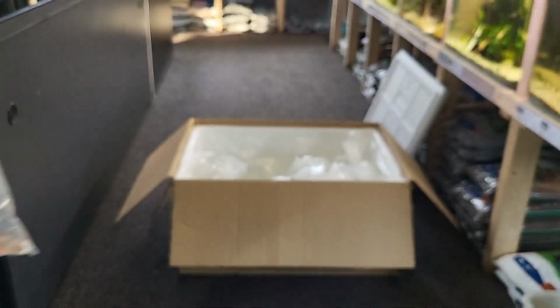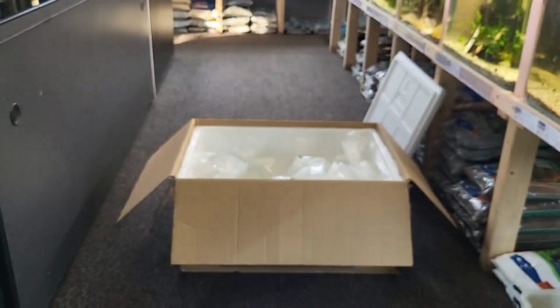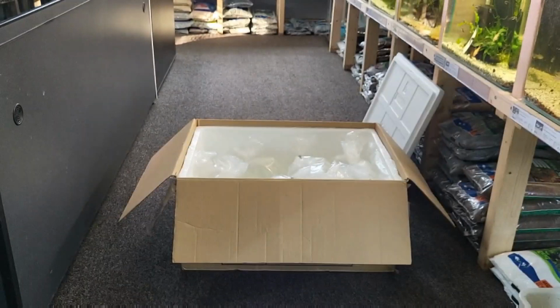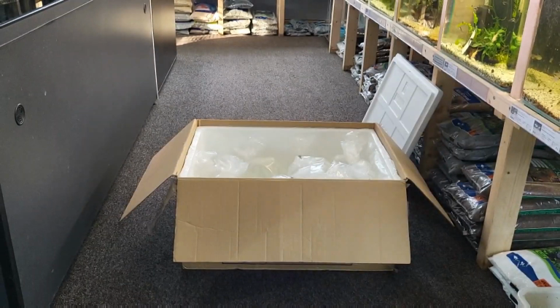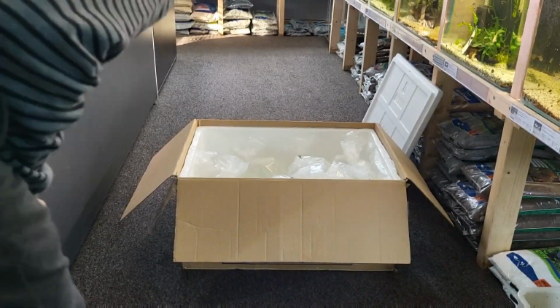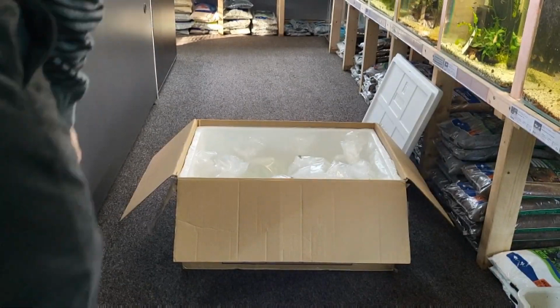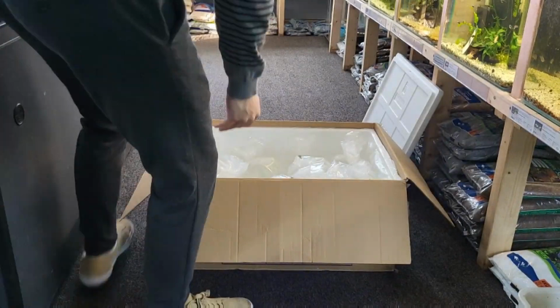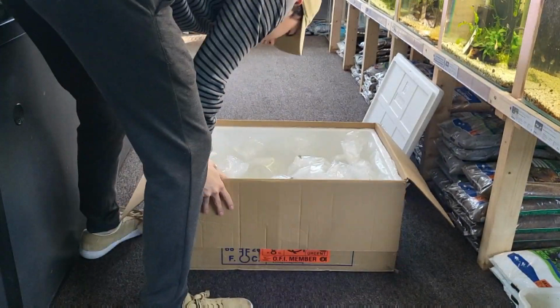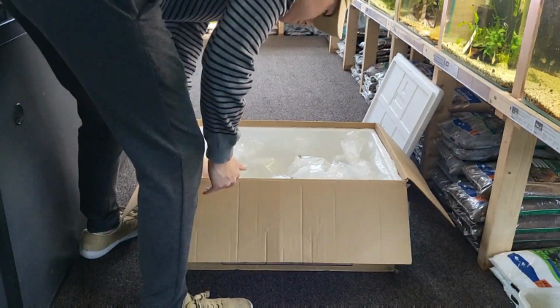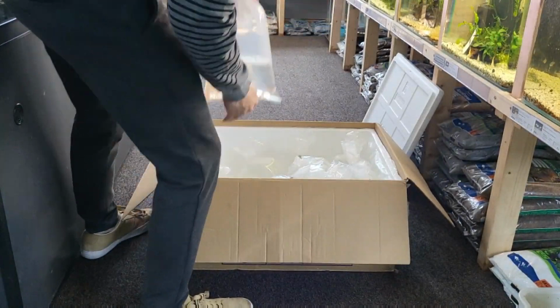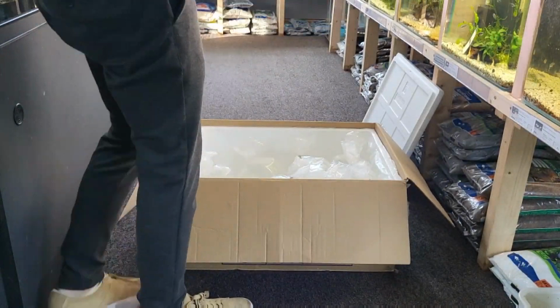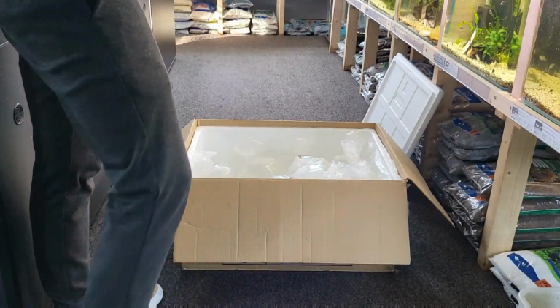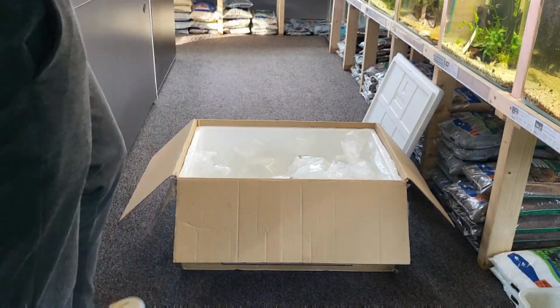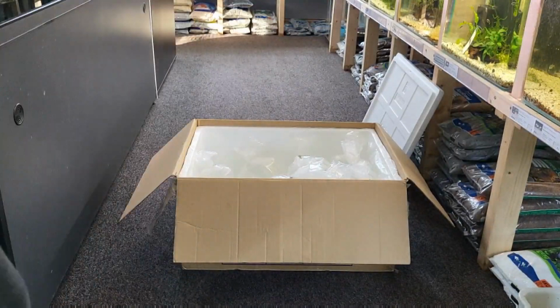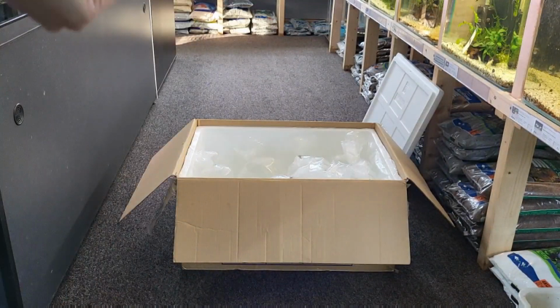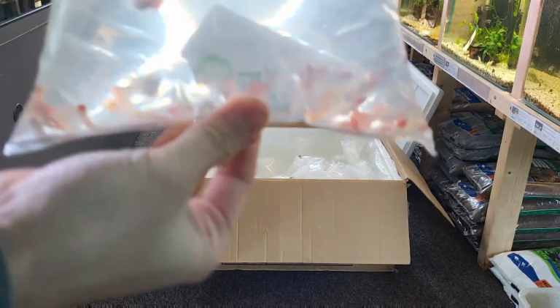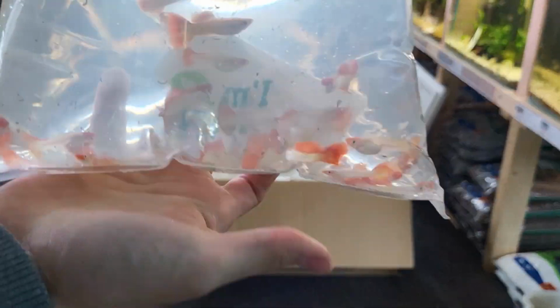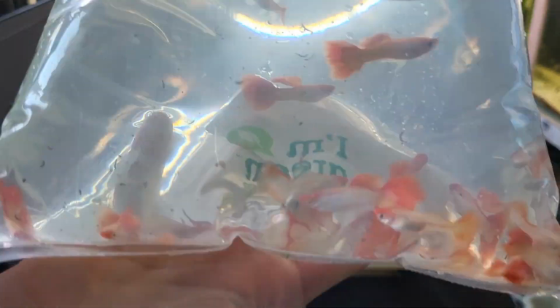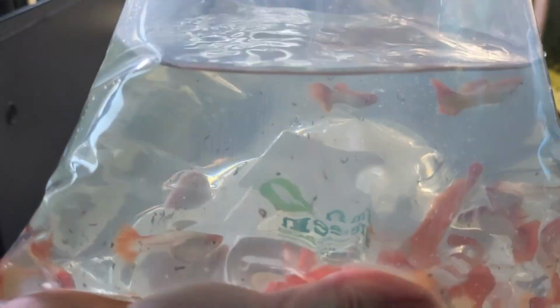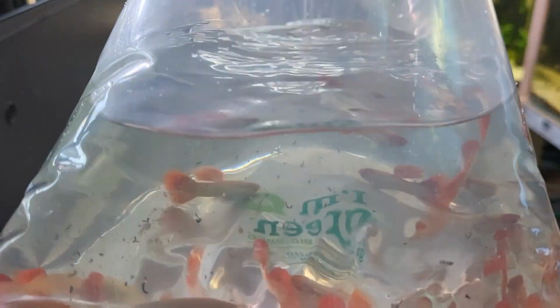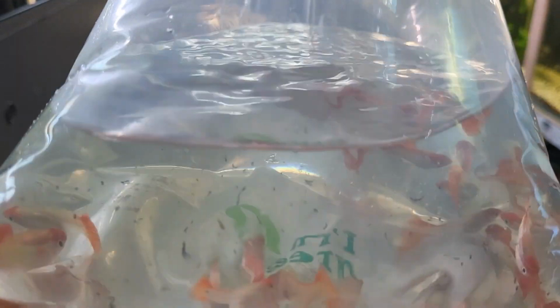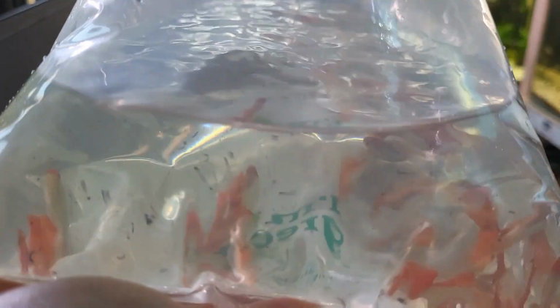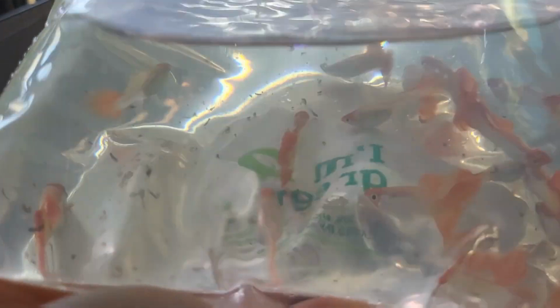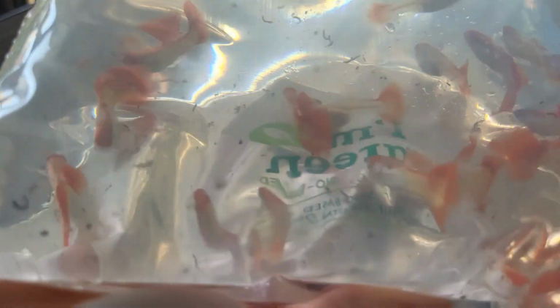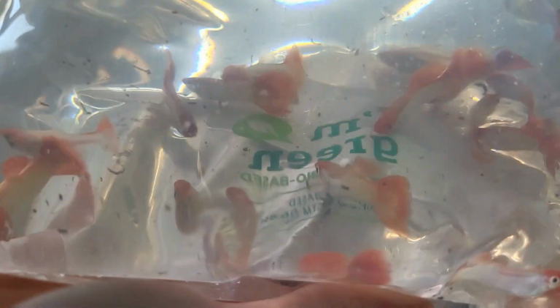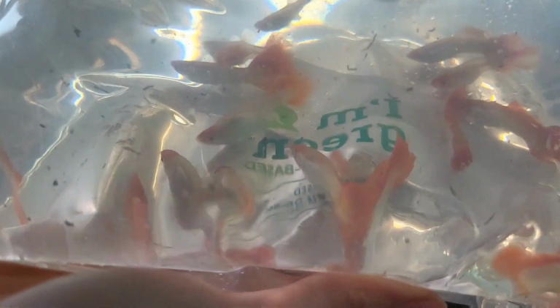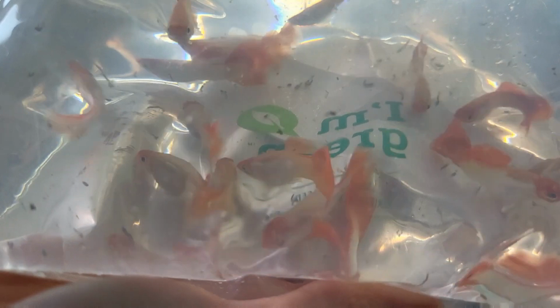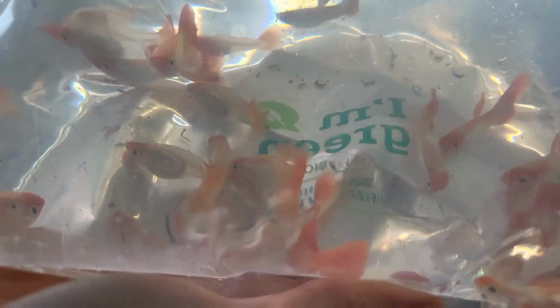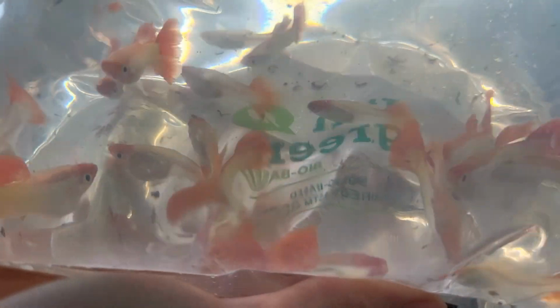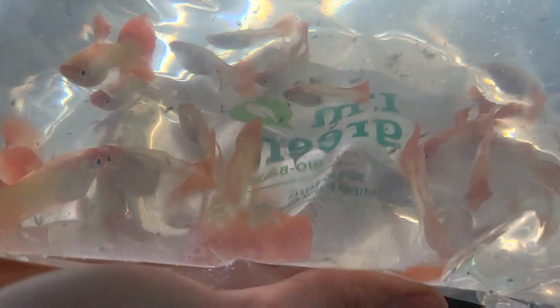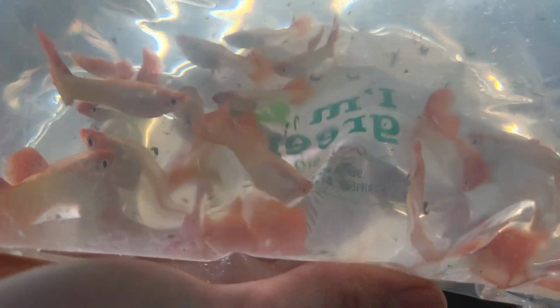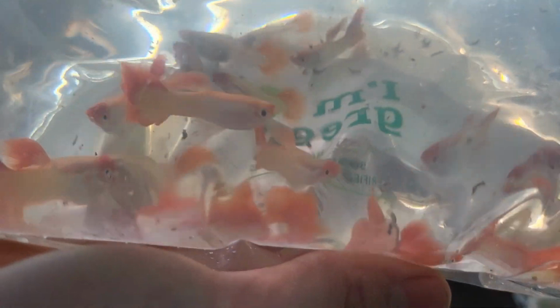And we had another bag with the red cap guppies as well.